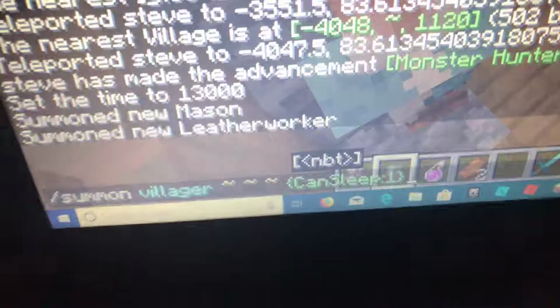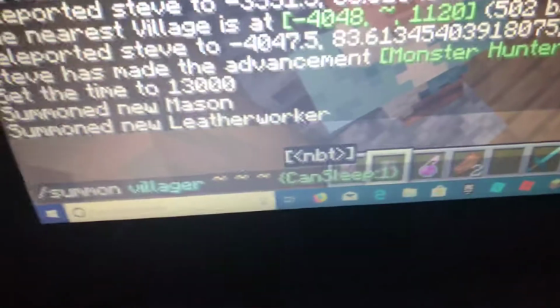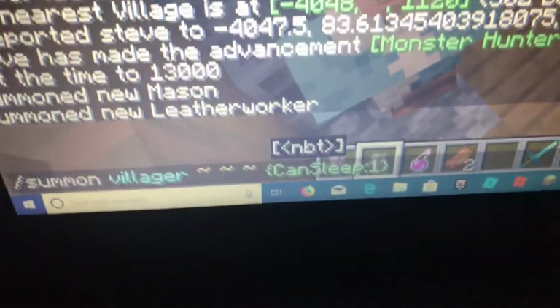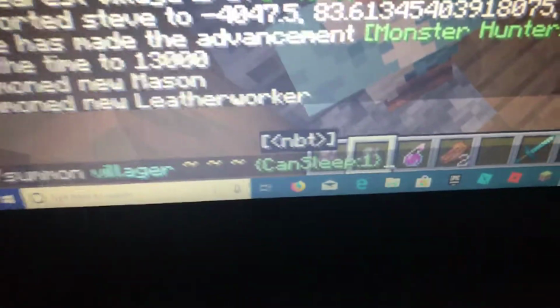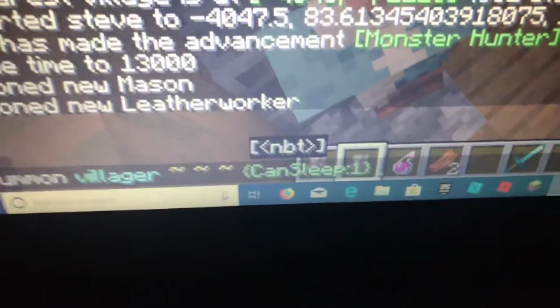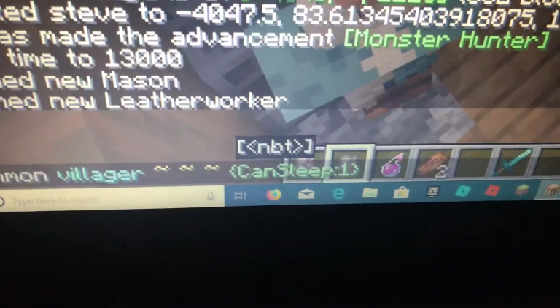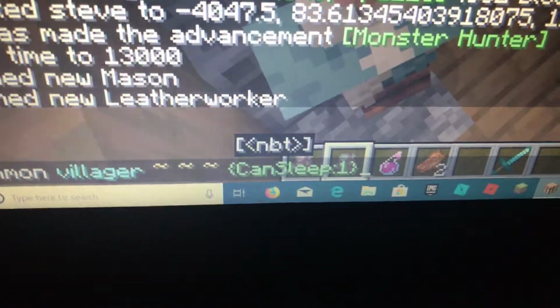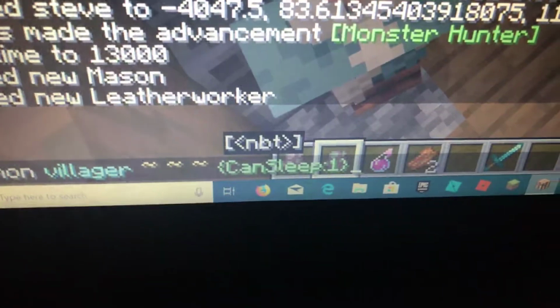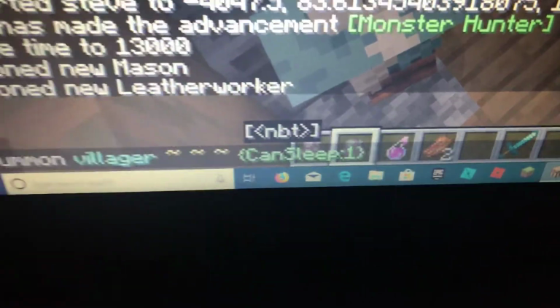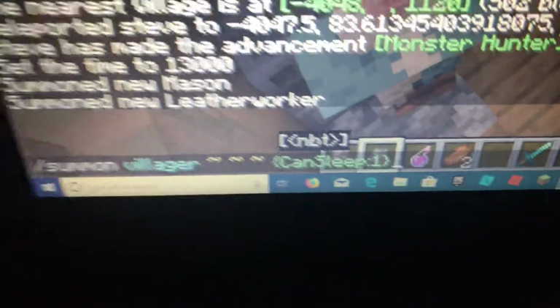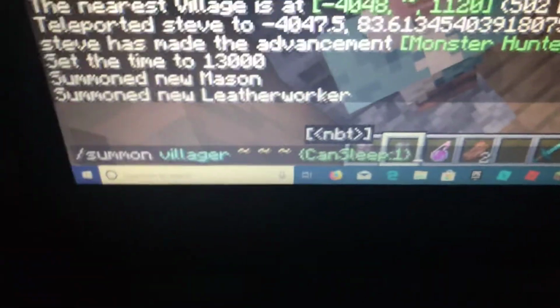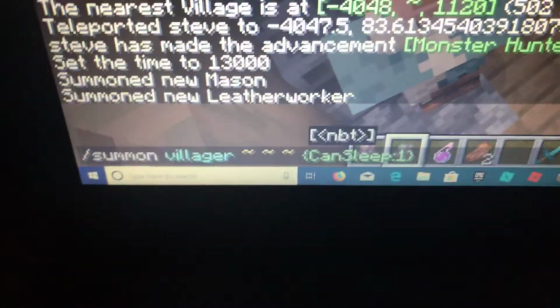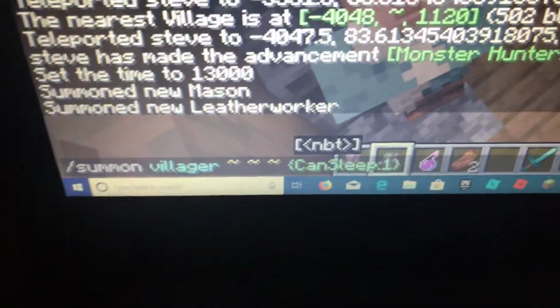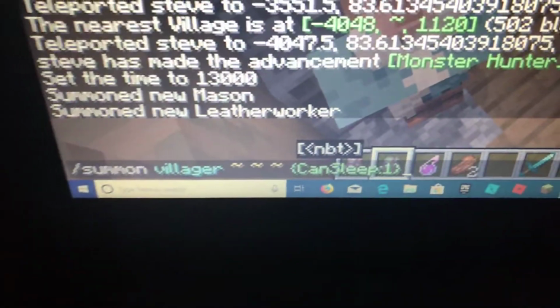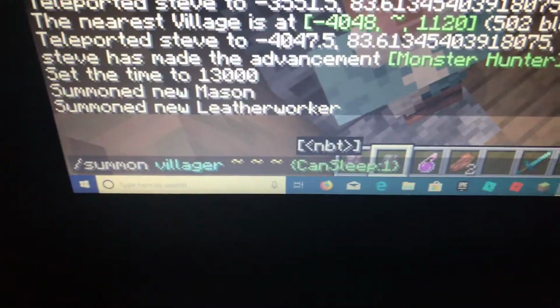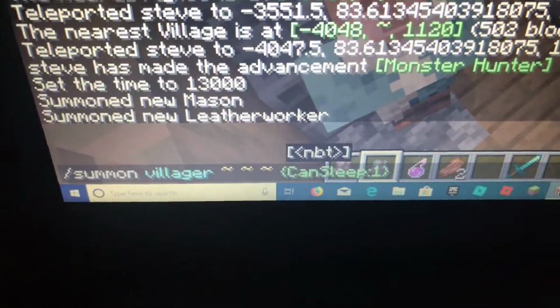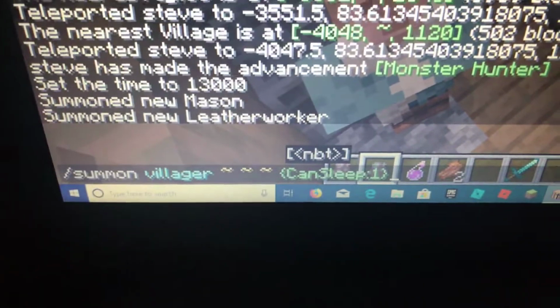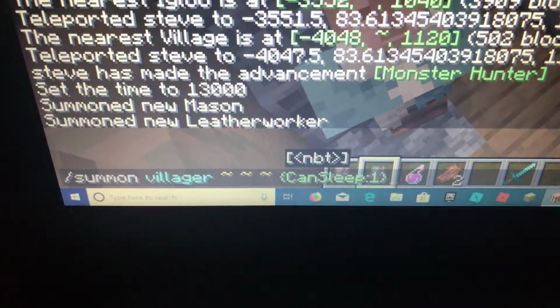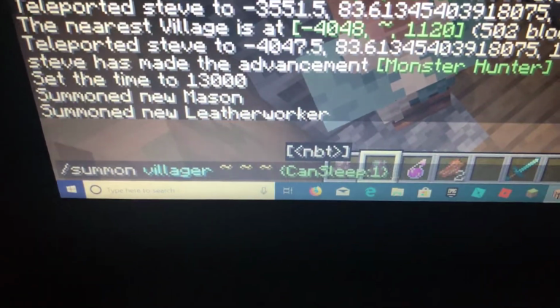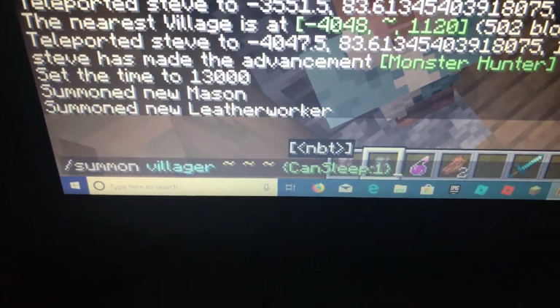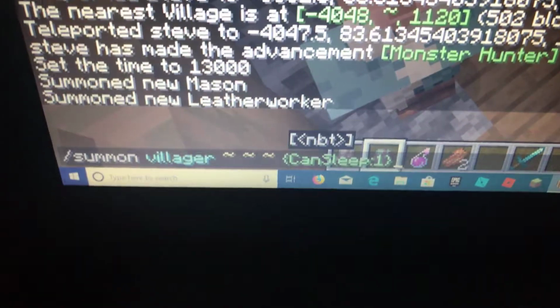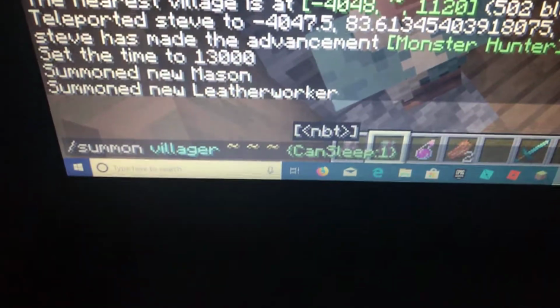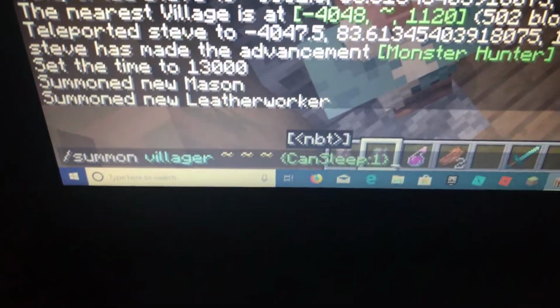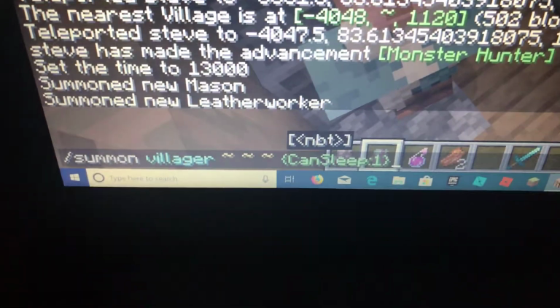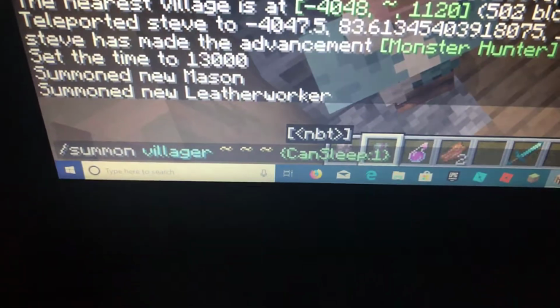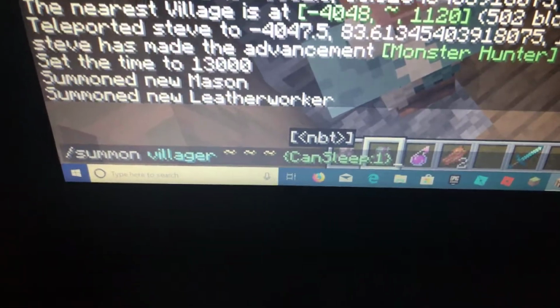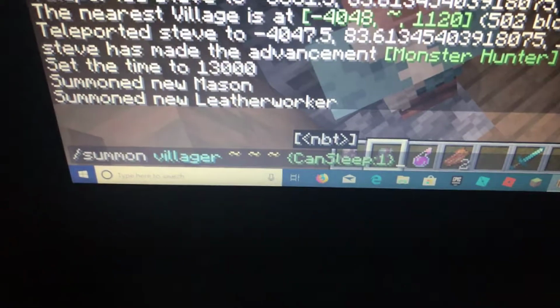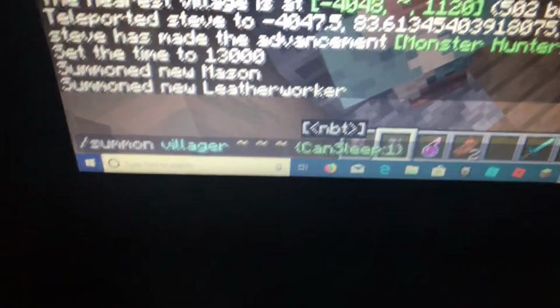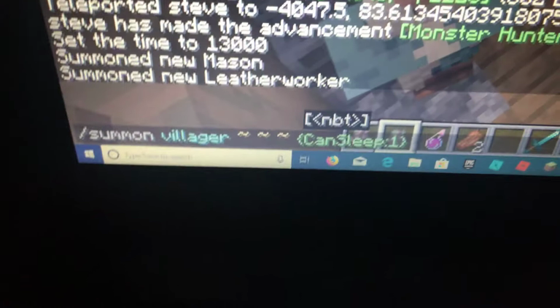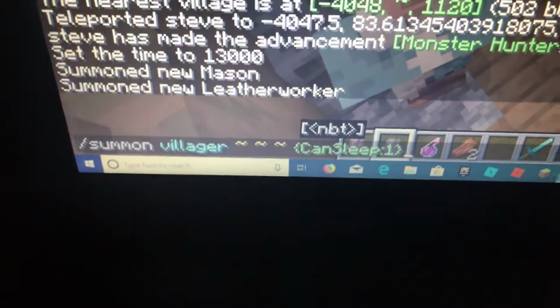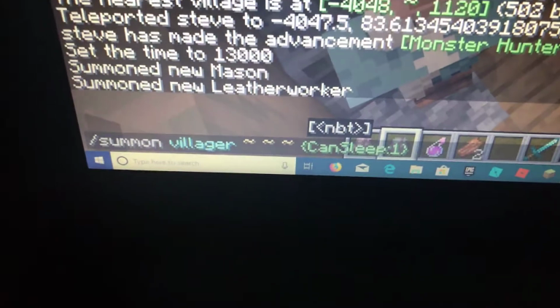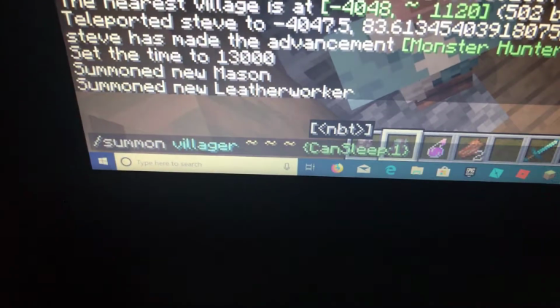Look, it is green — CanSleep. So this is how you spawn a villager that can sleep in the Snapshot.